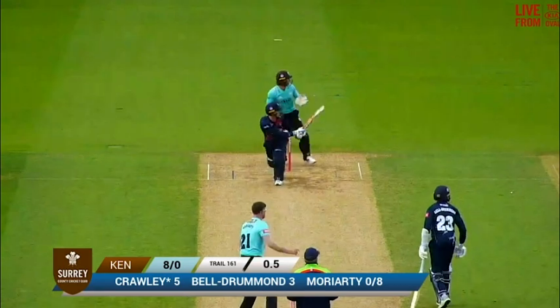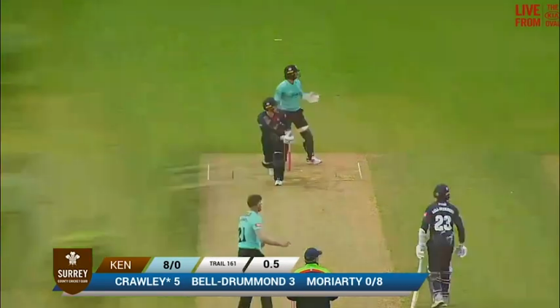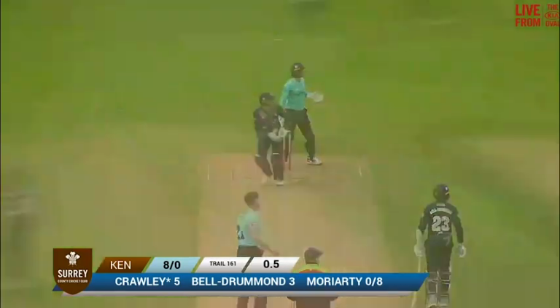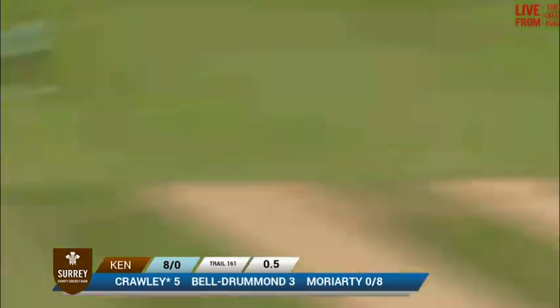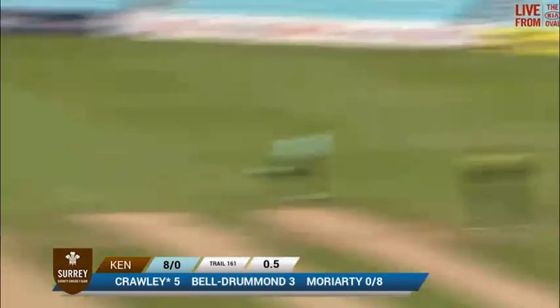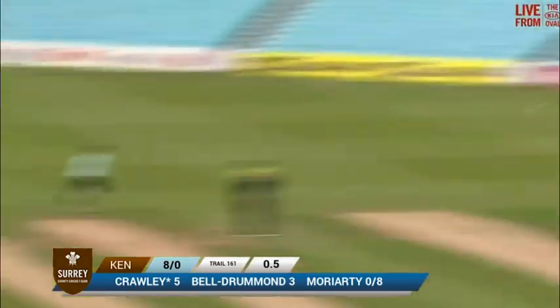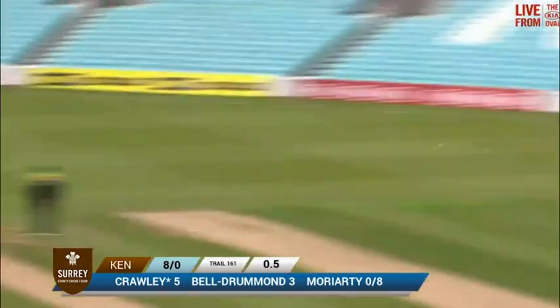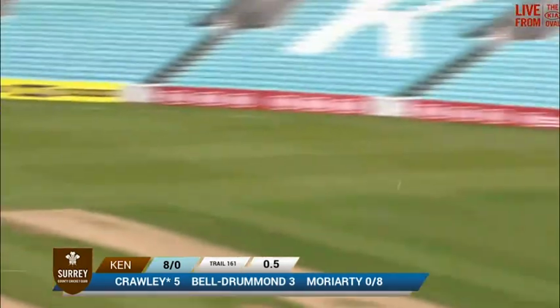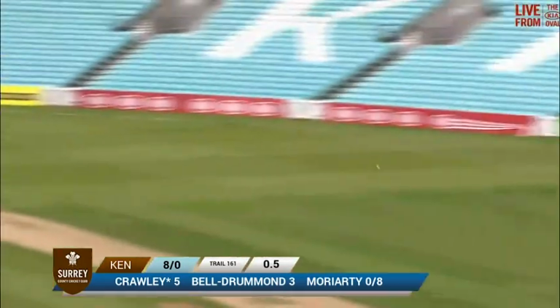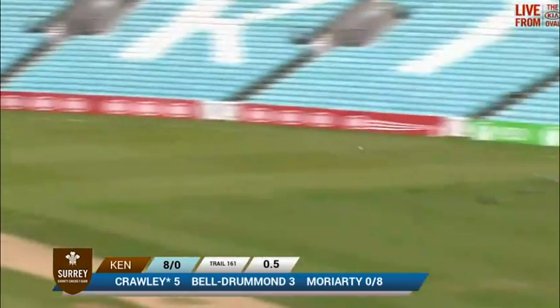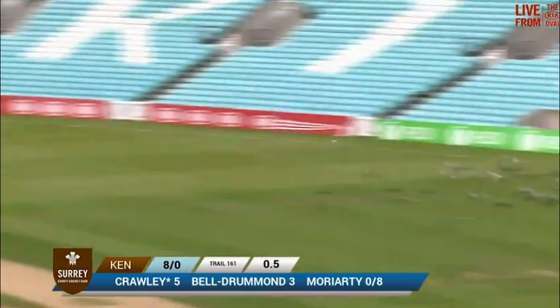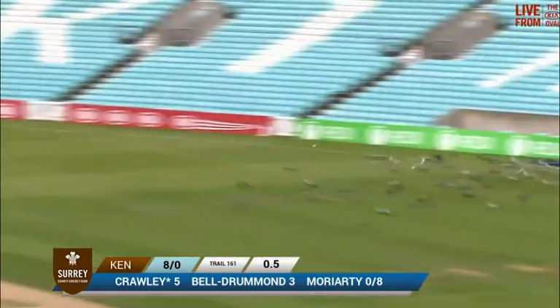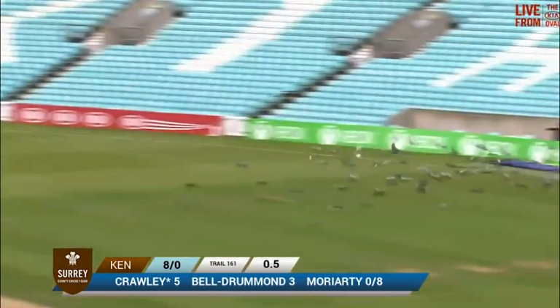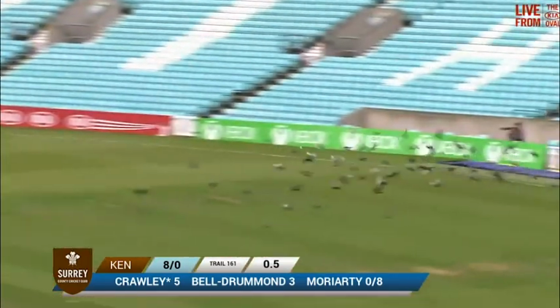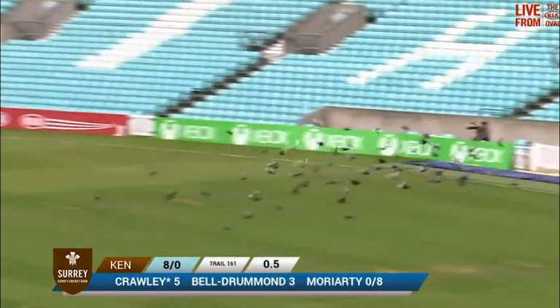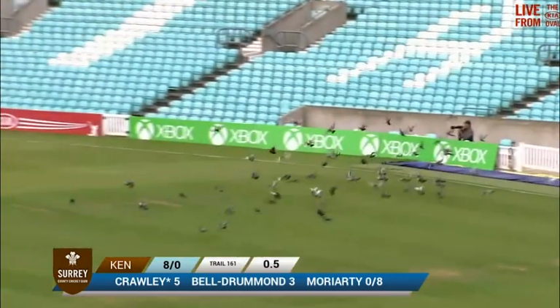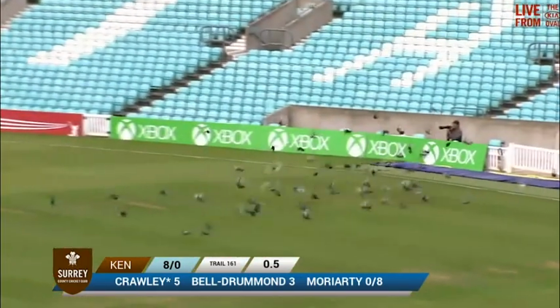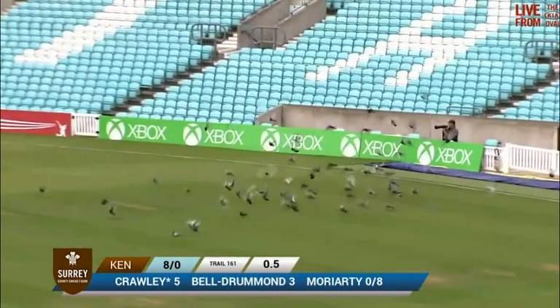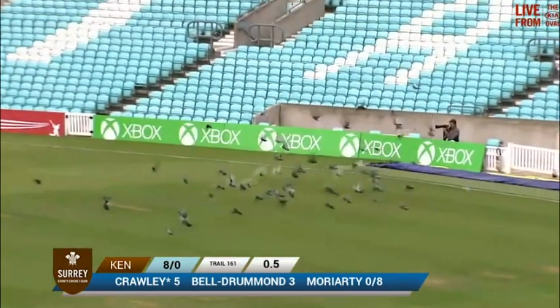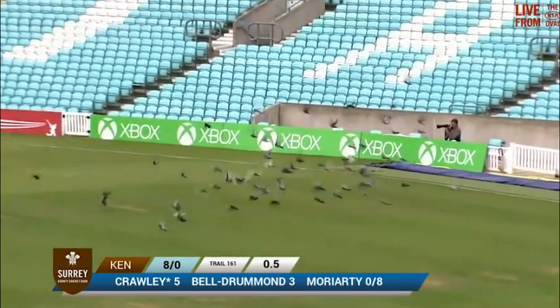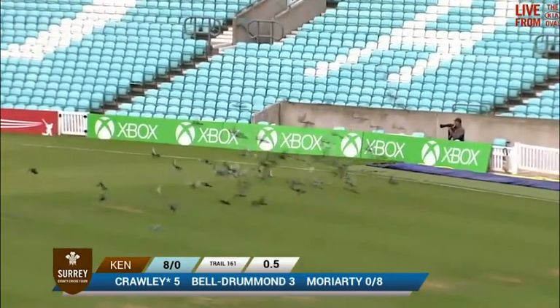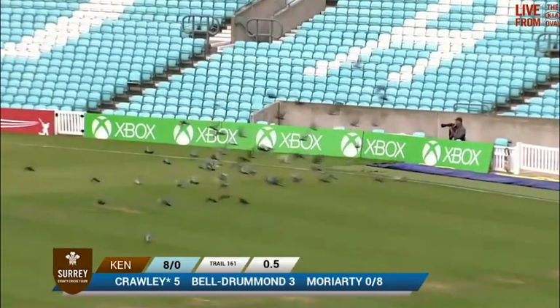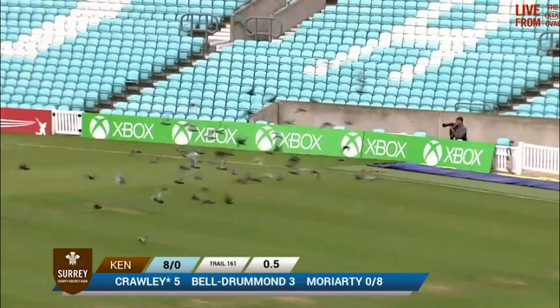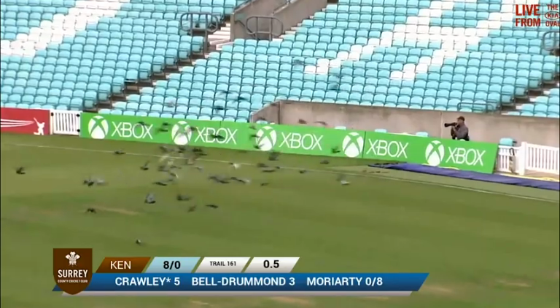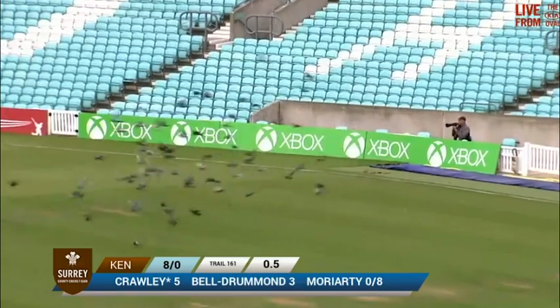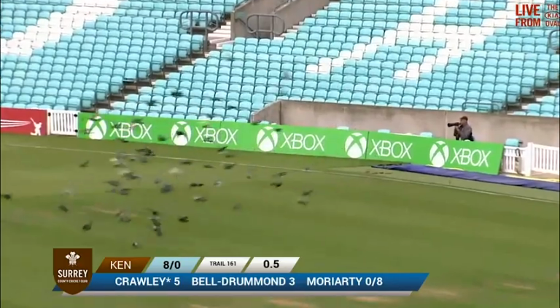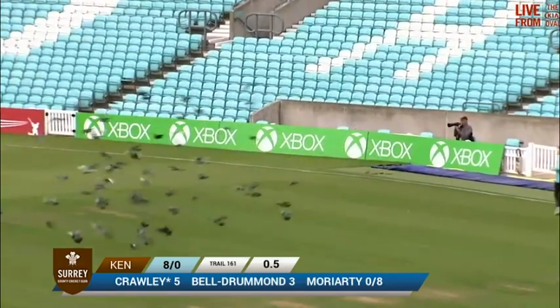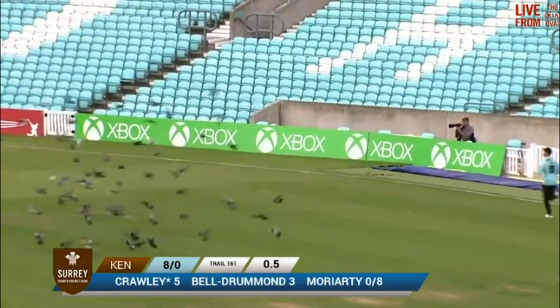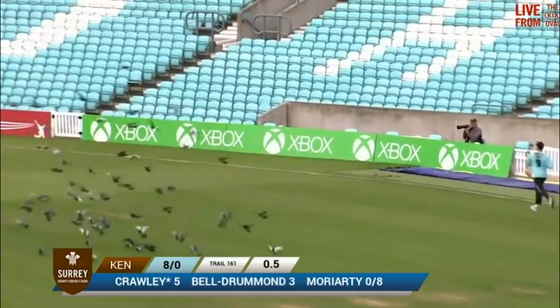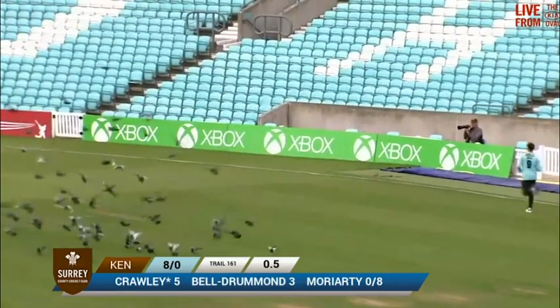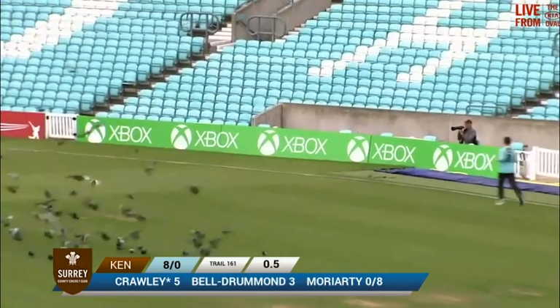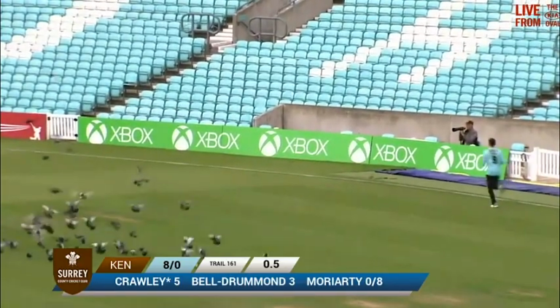Flat delivery once more, swung away by Crawley — that'll be four runs, exercises the pigeons just behind square.